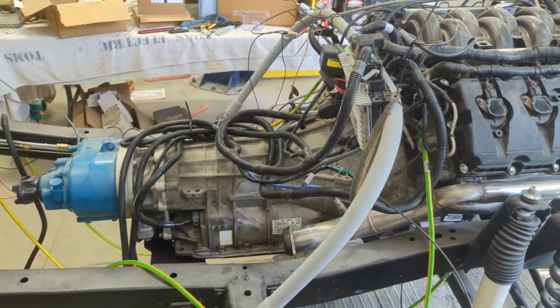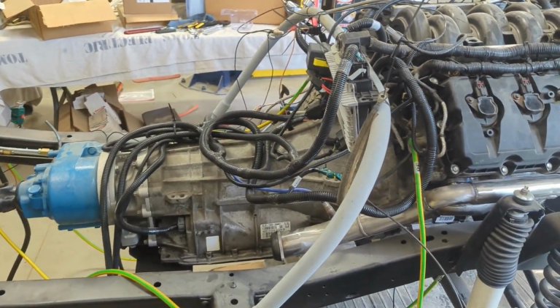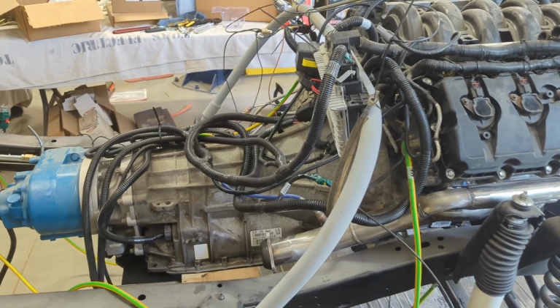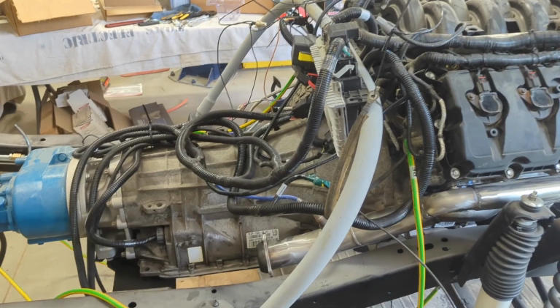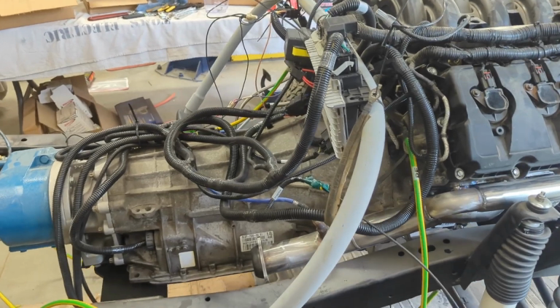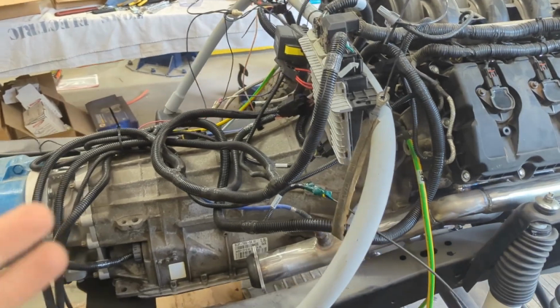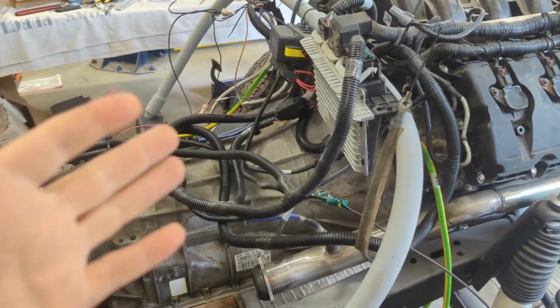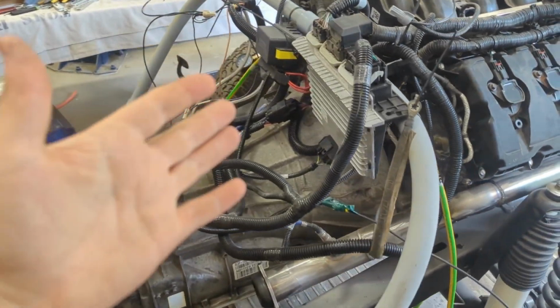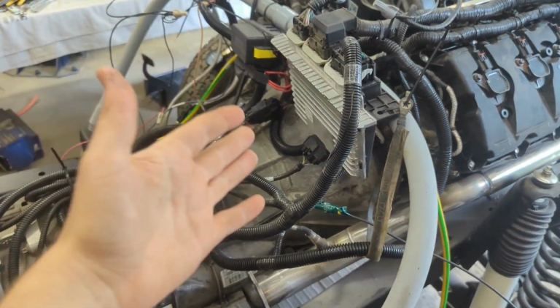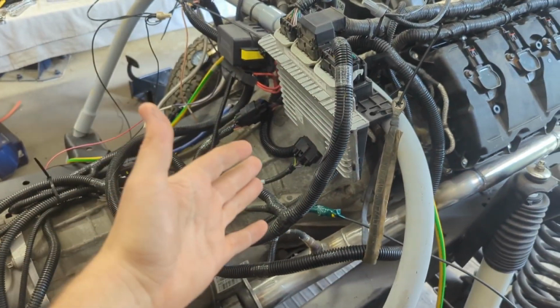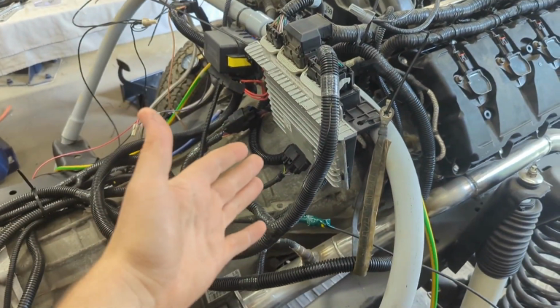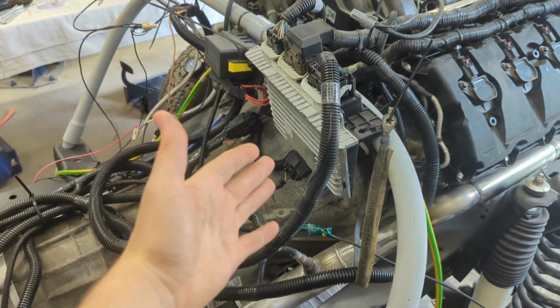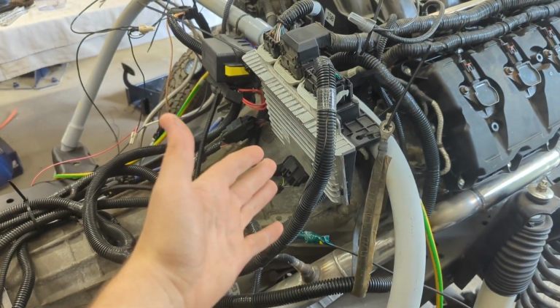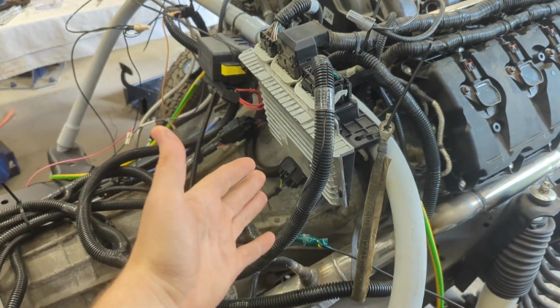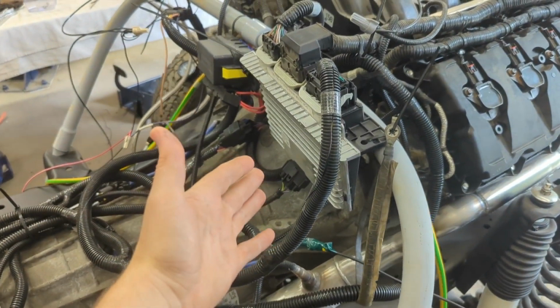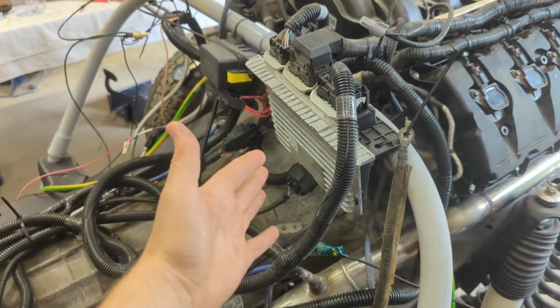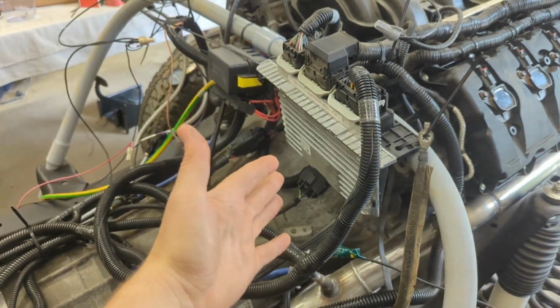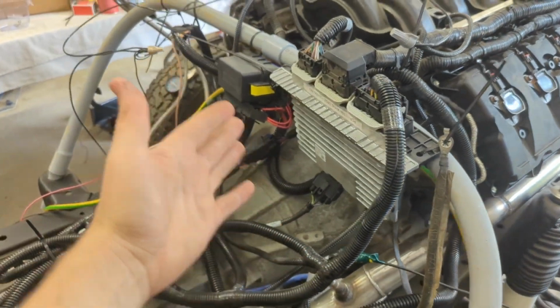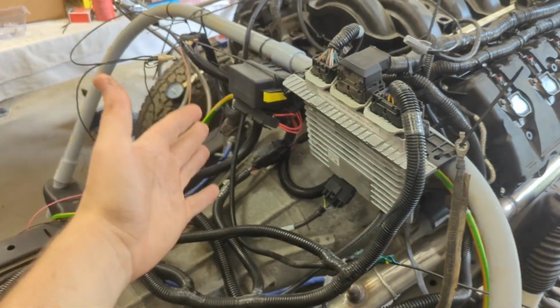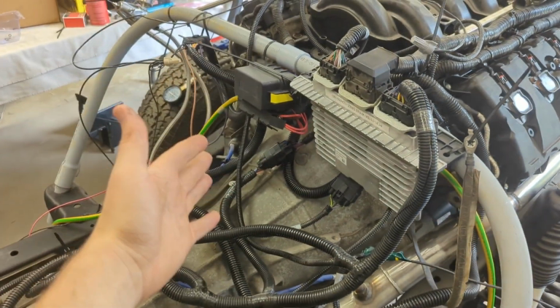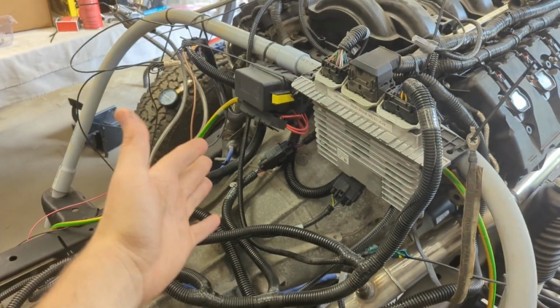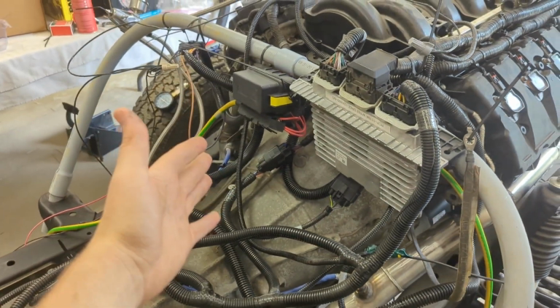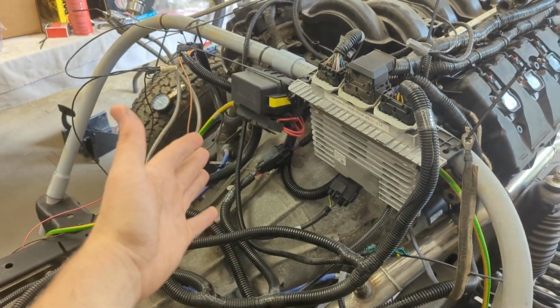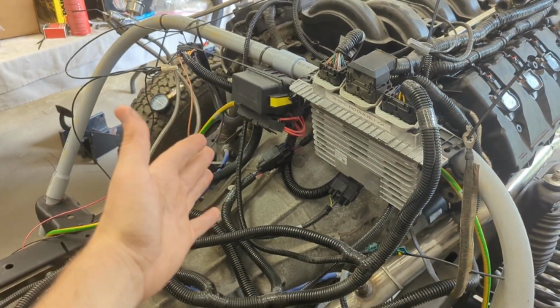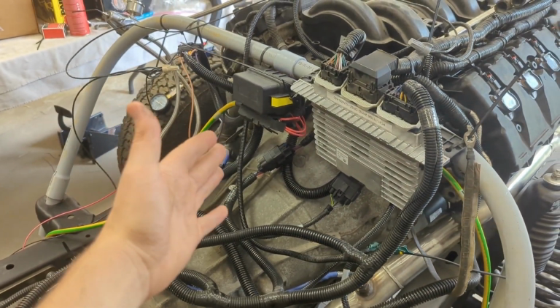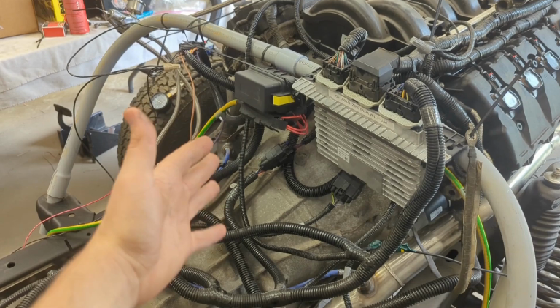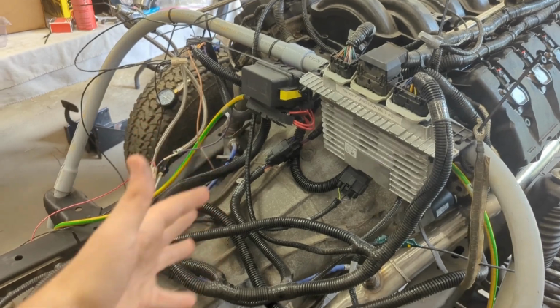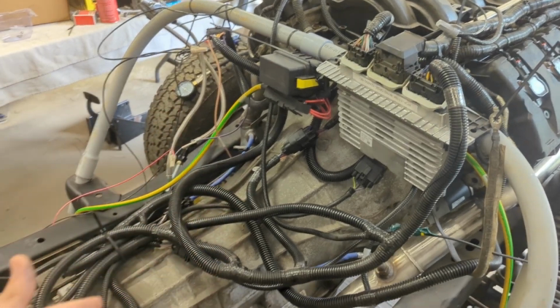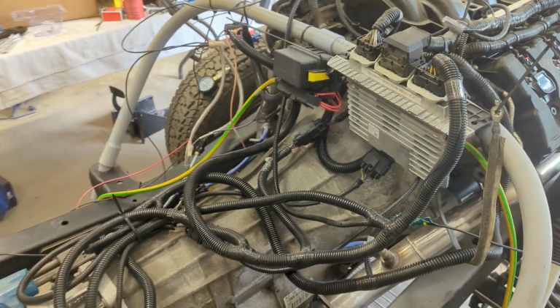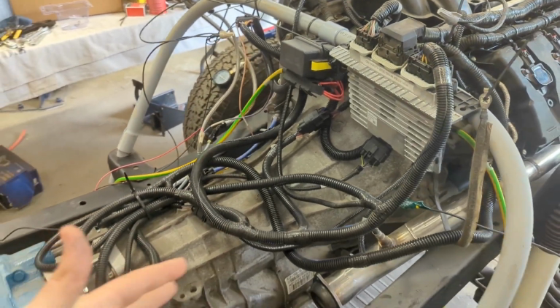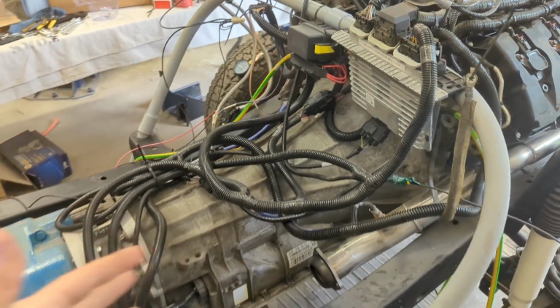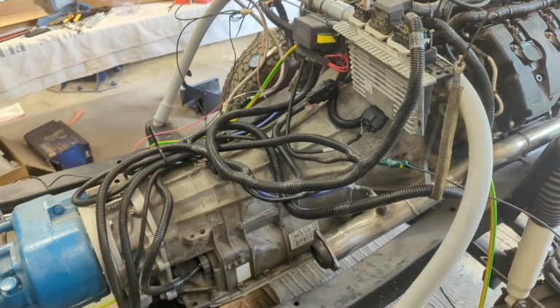This is a Gen 1 control pack with a Power By The Hour 6R80 harness.